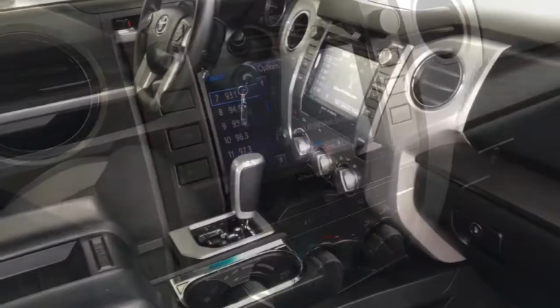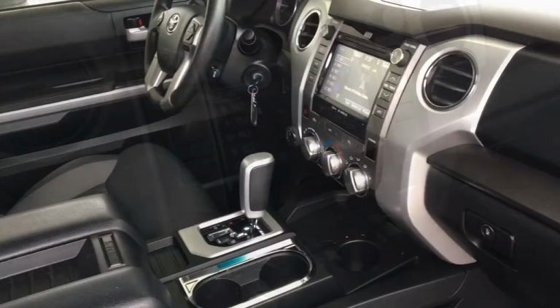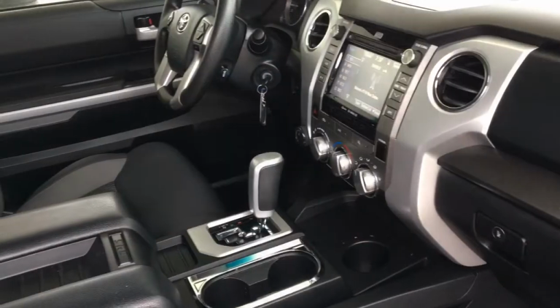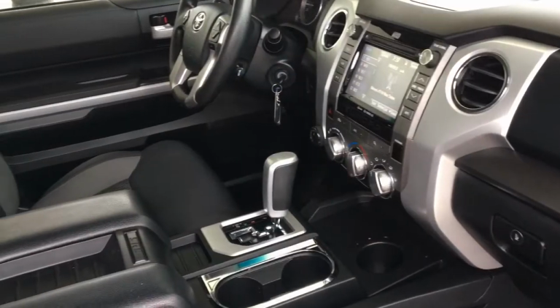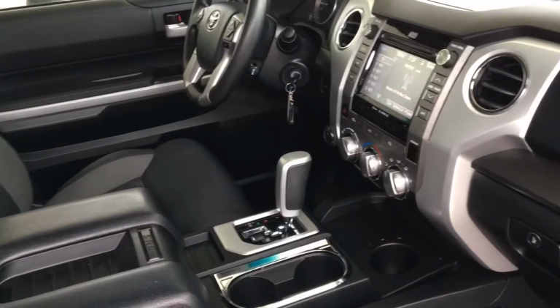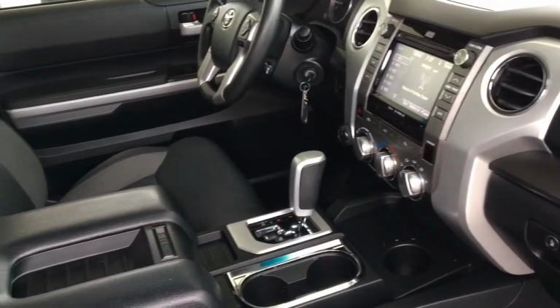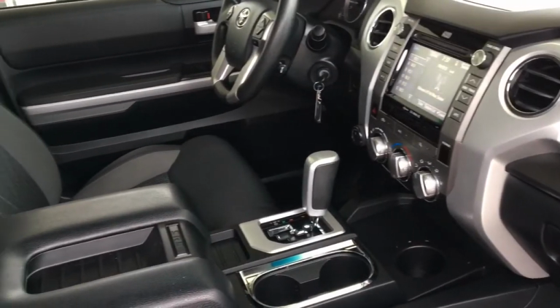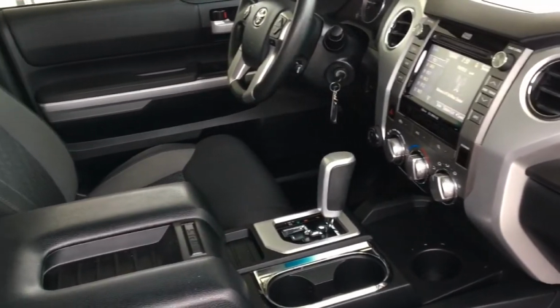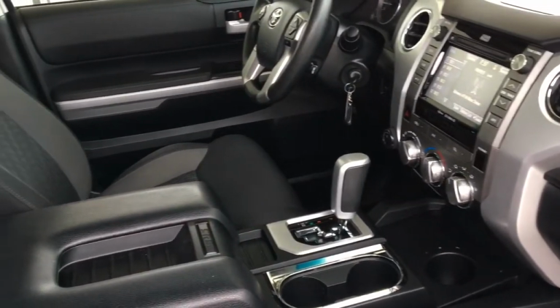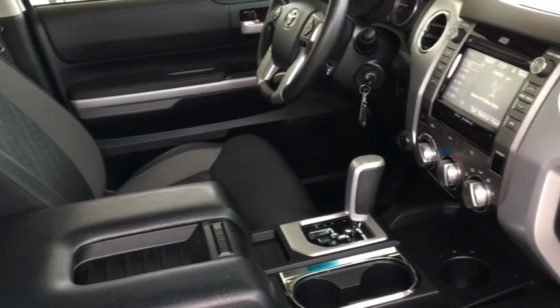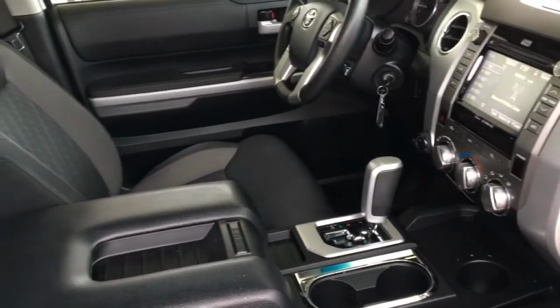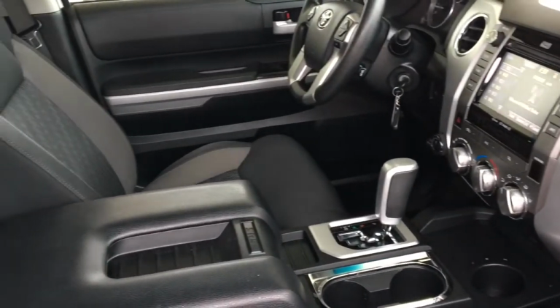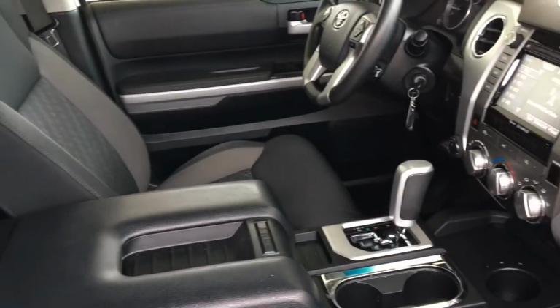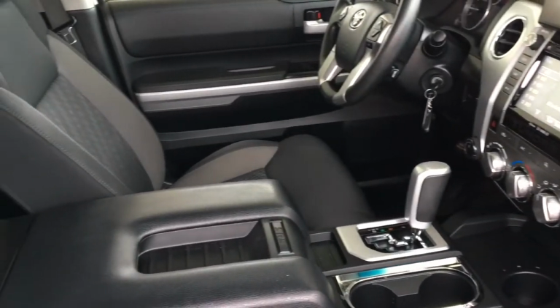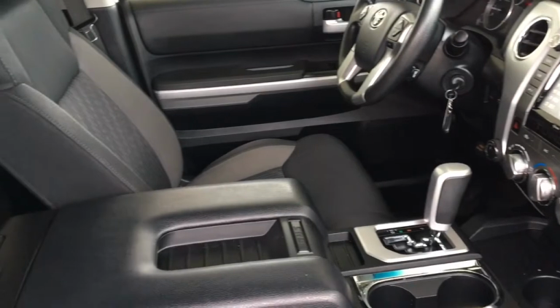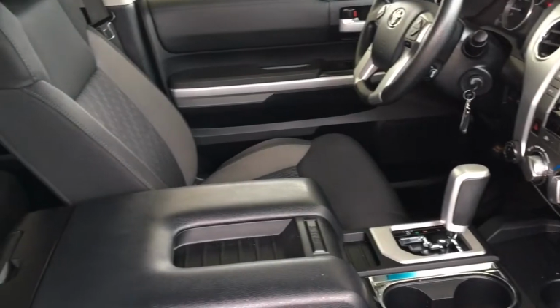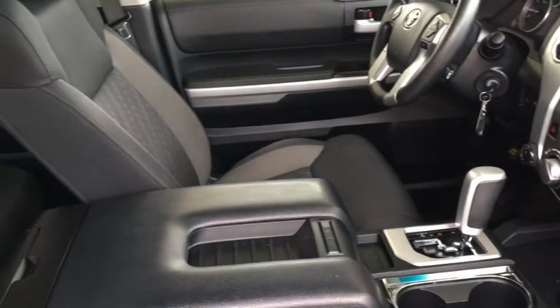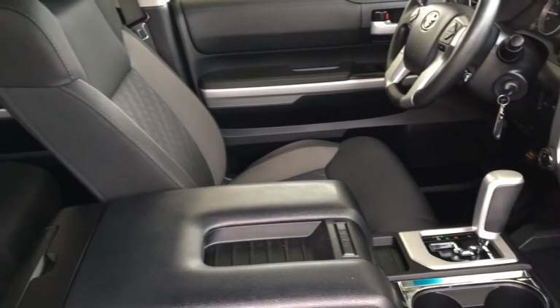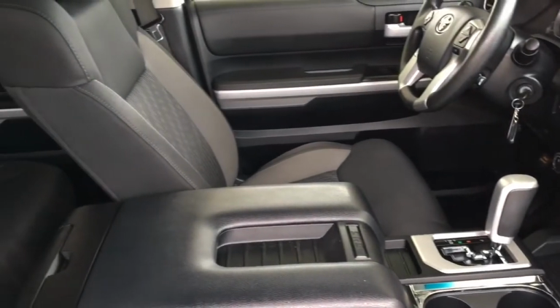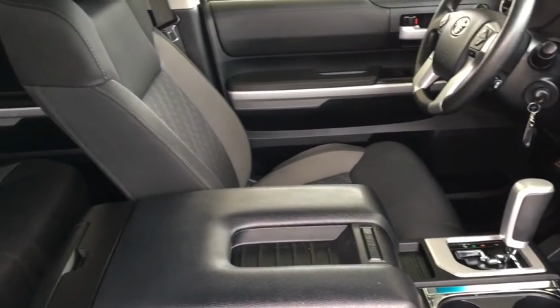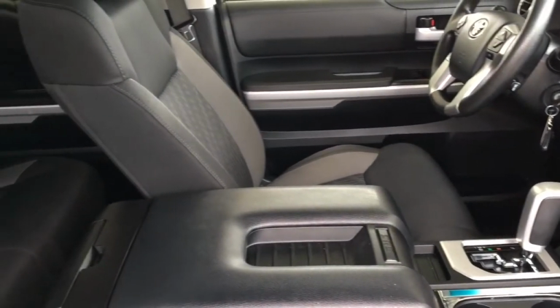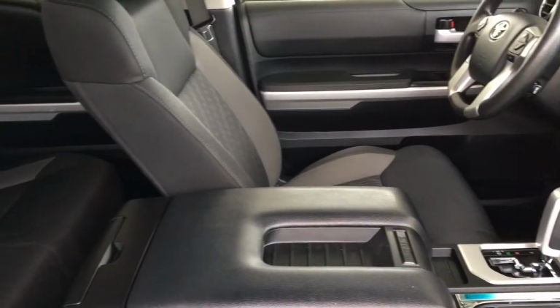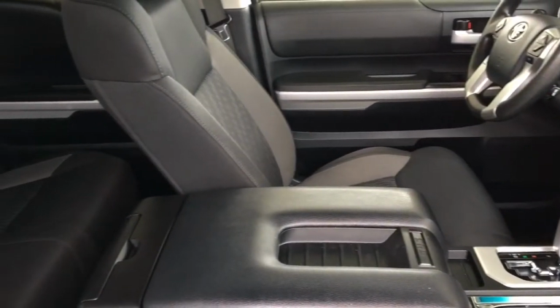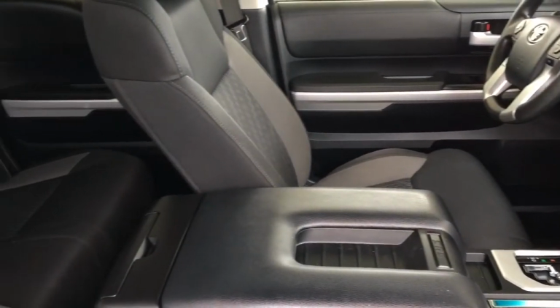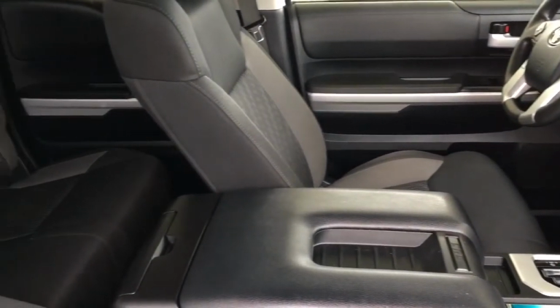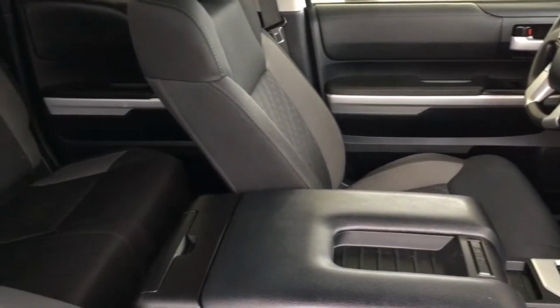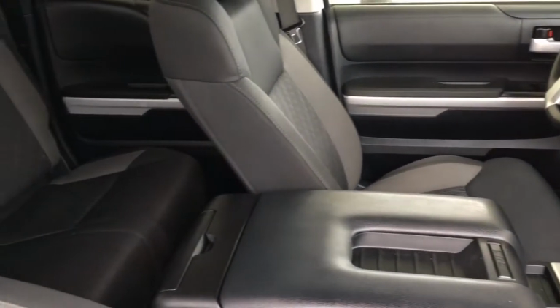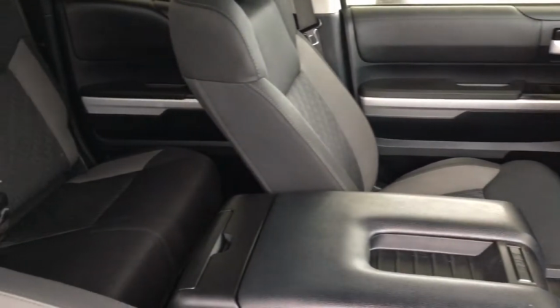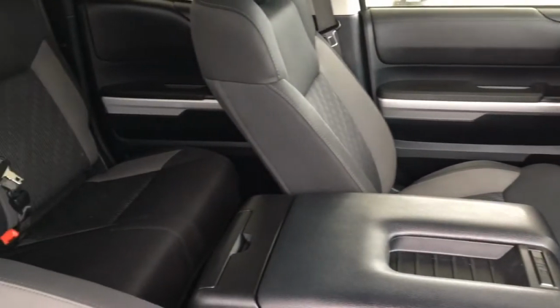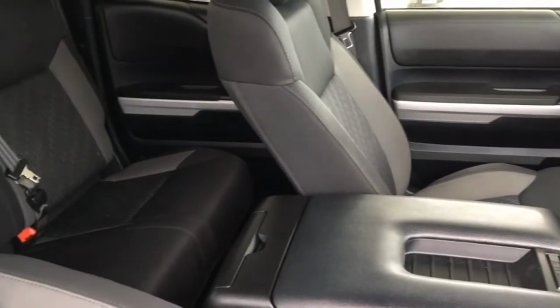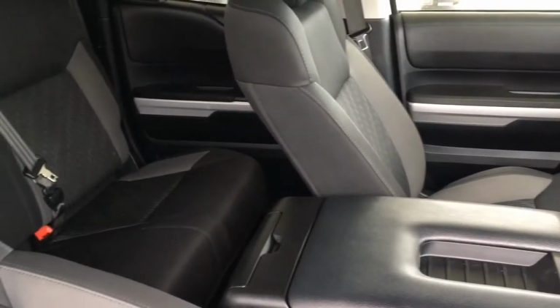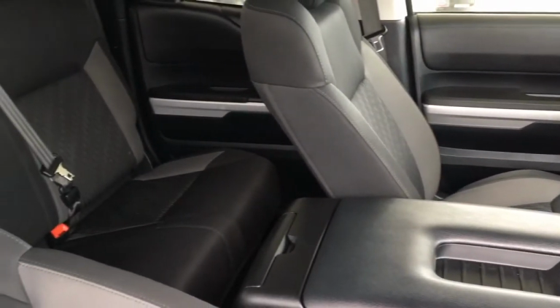There's seating for three in the back and access is easy through the rear doors, or fold up the seats and use the area for more cargo space.